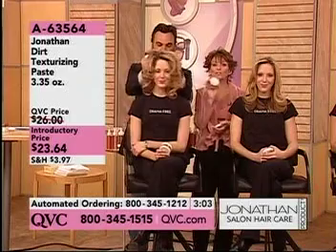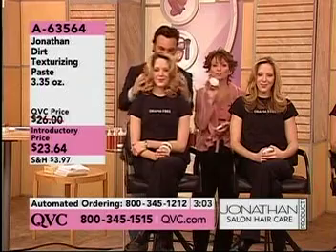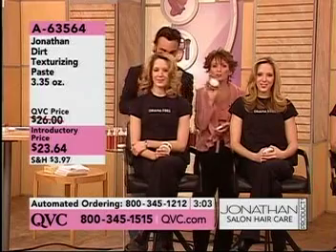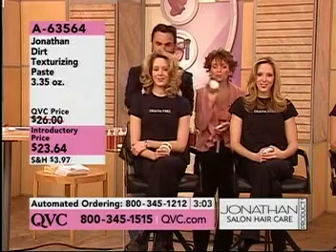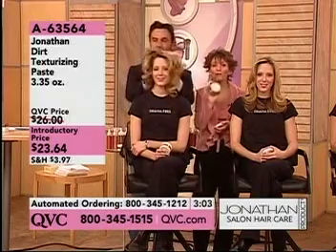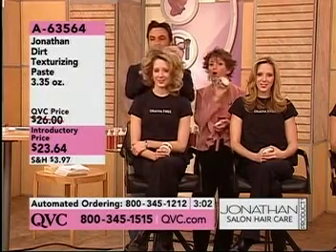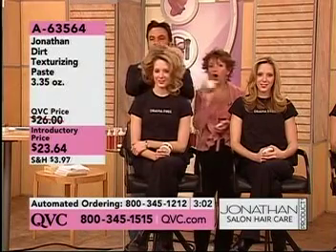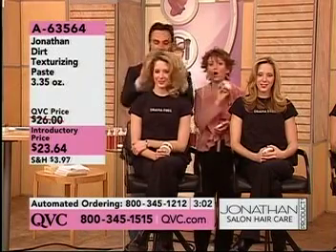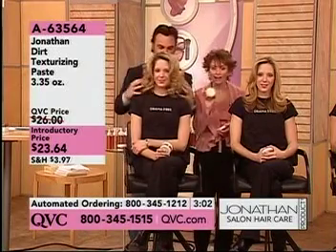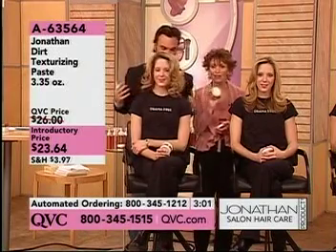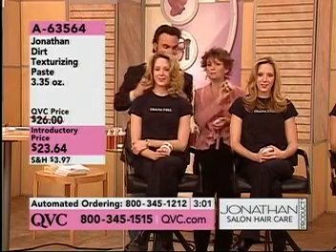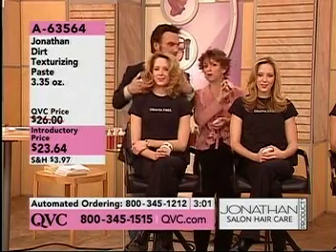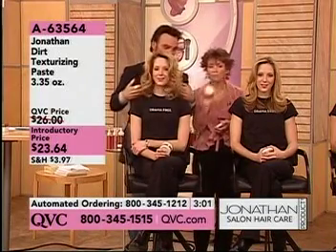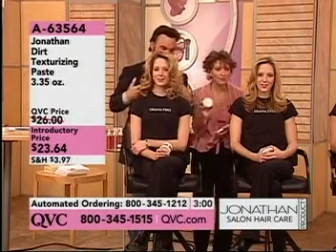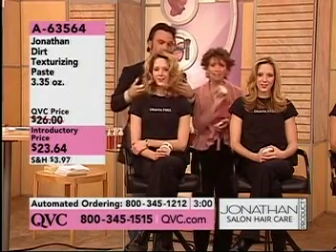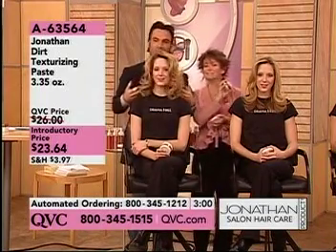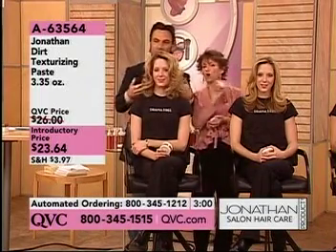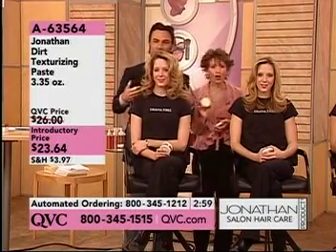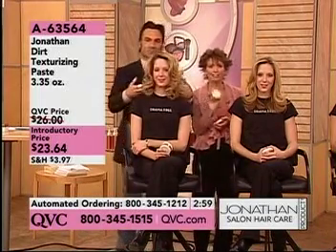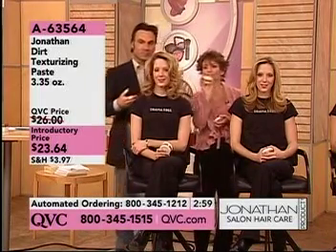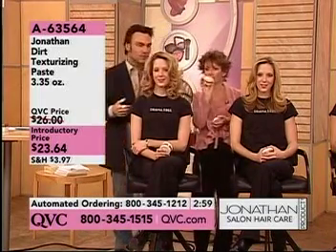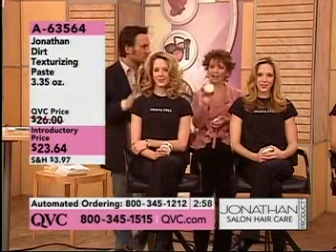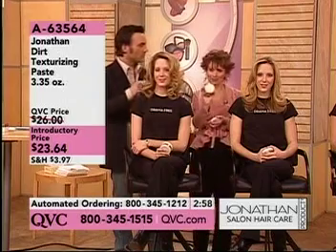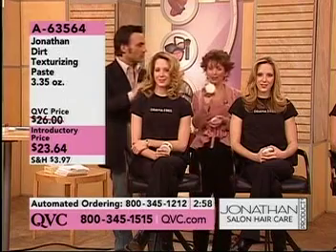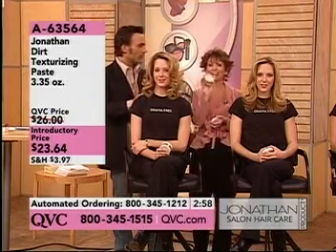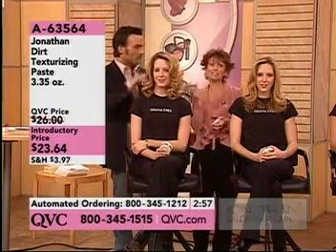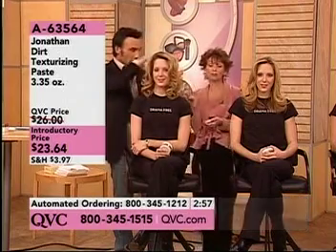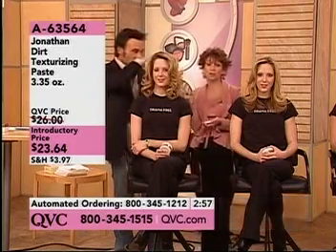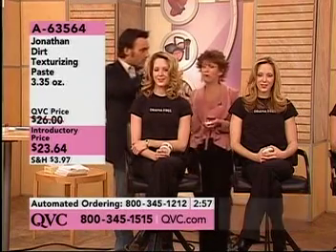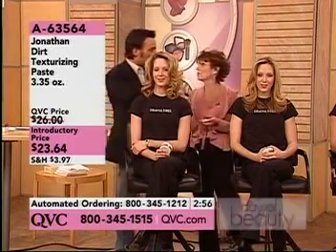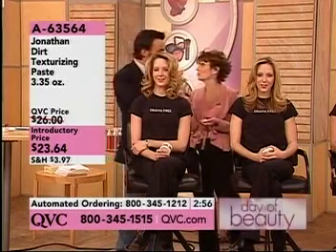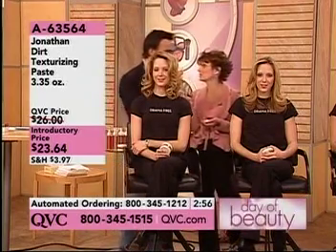Gives you the look you want for all hair types, both sexes, all ages — you've got to have Dirt. And you've got to have several: one at home and one with you.